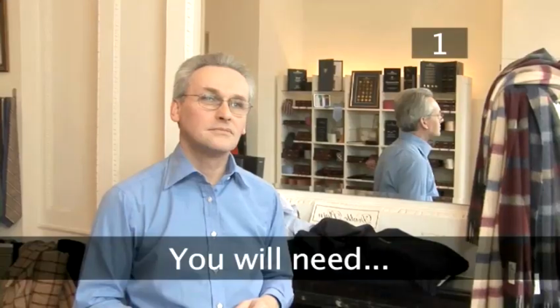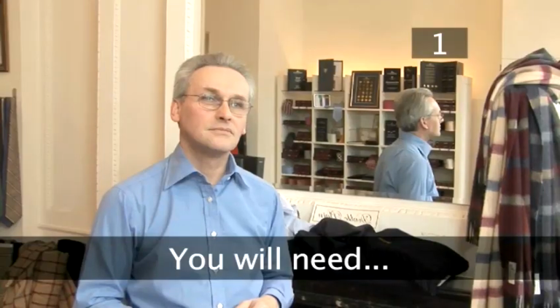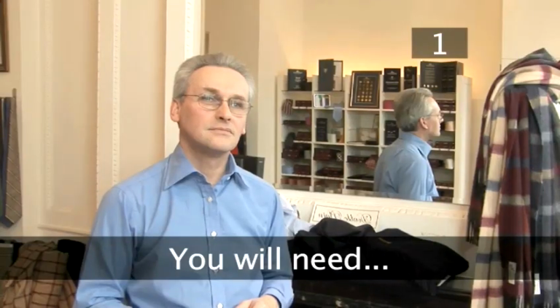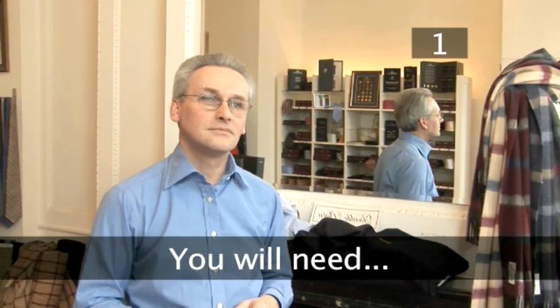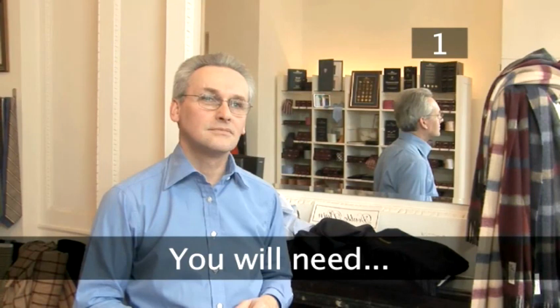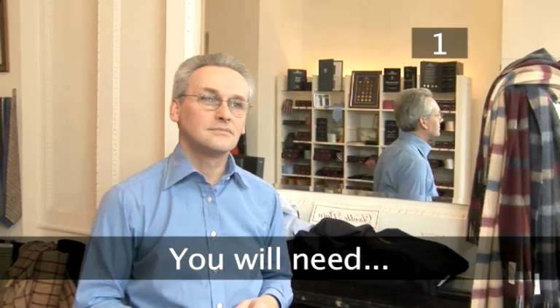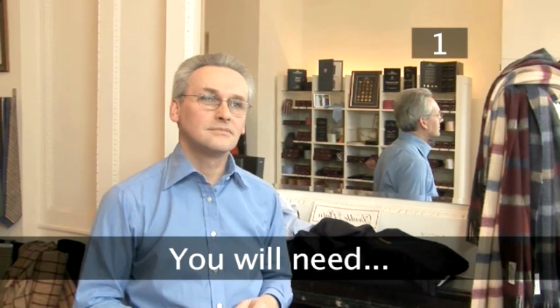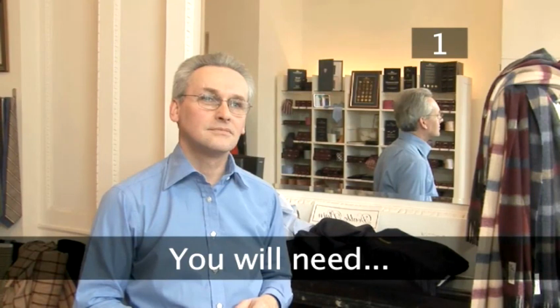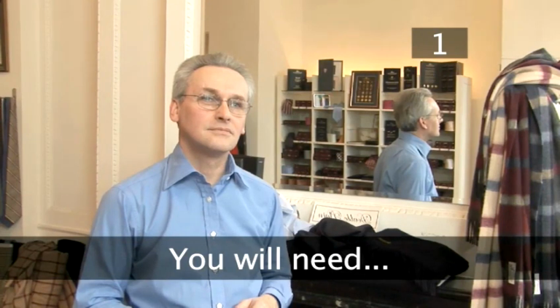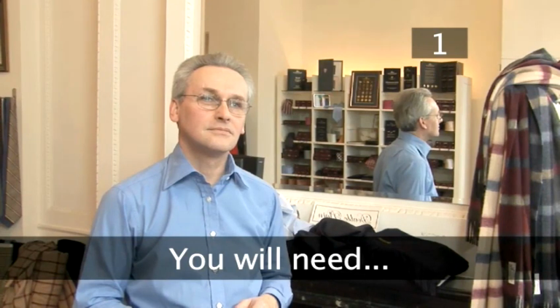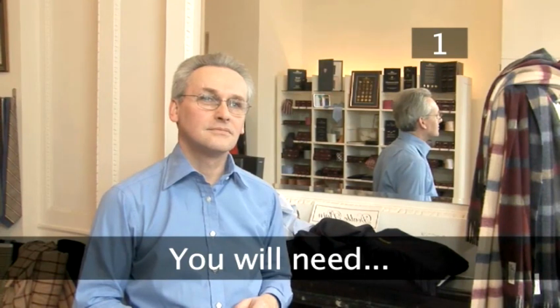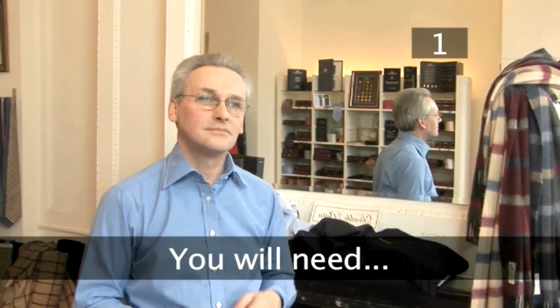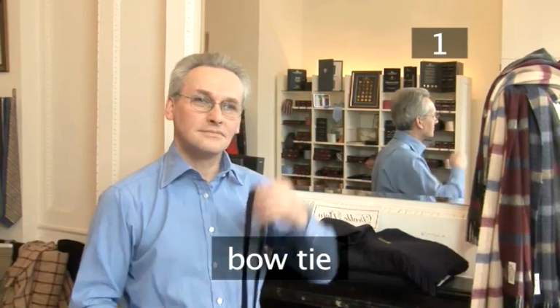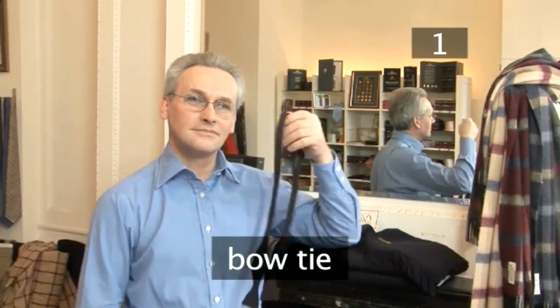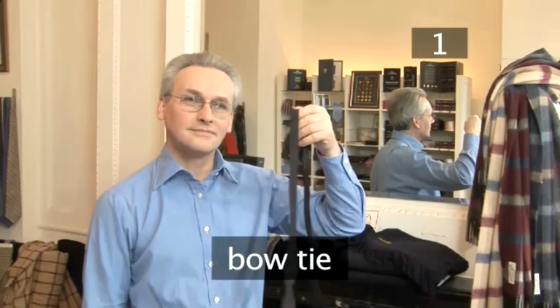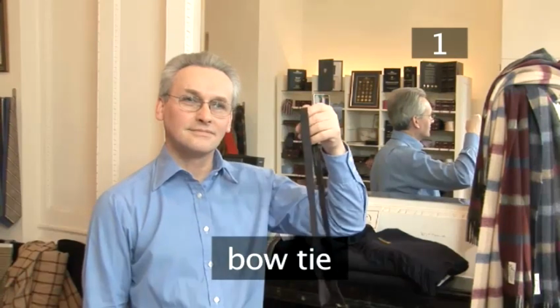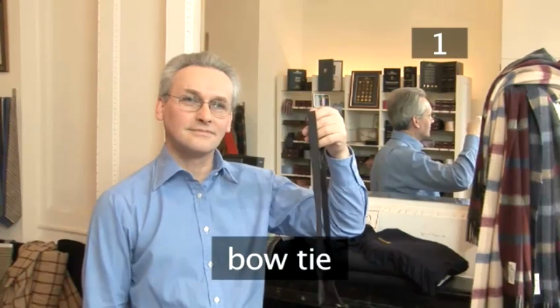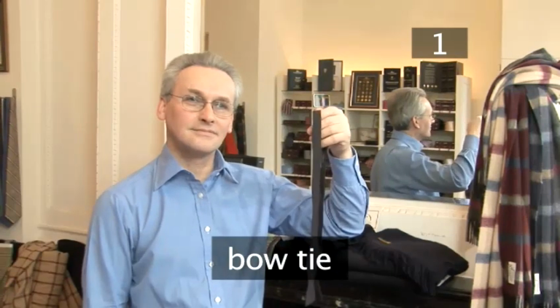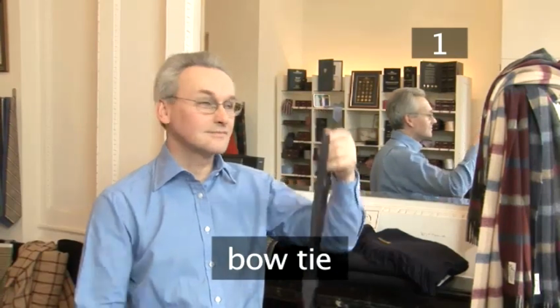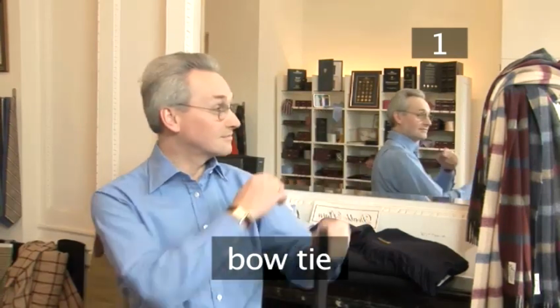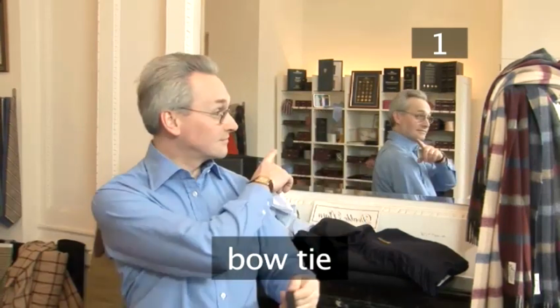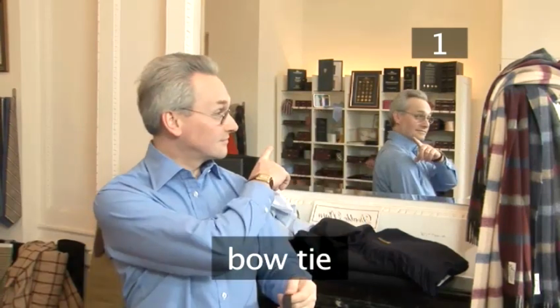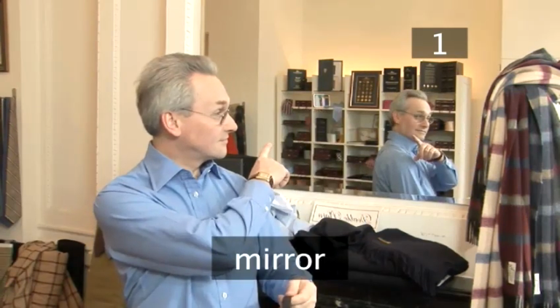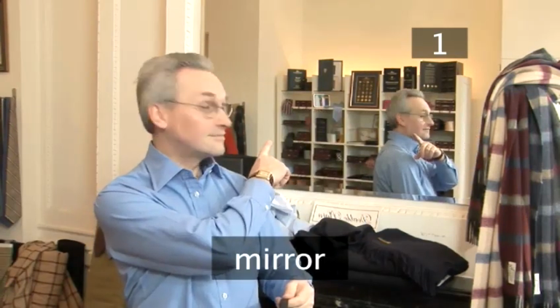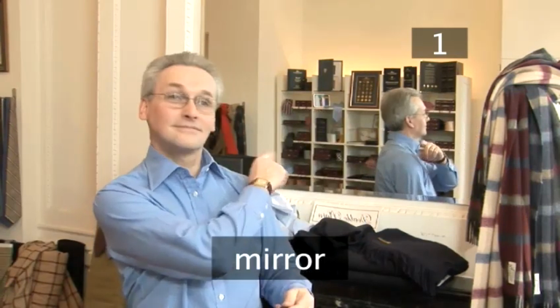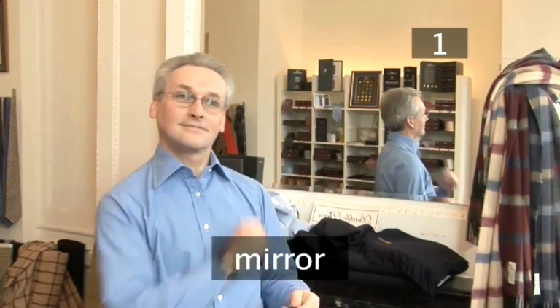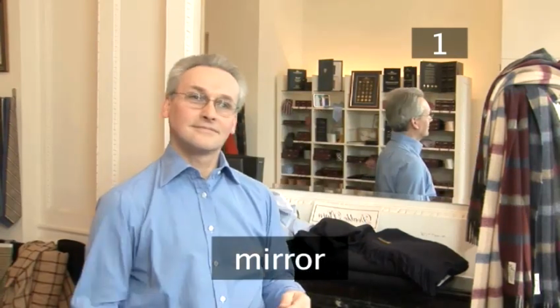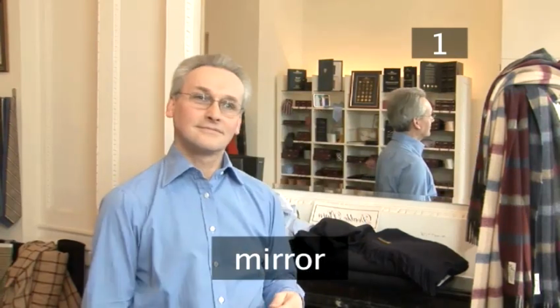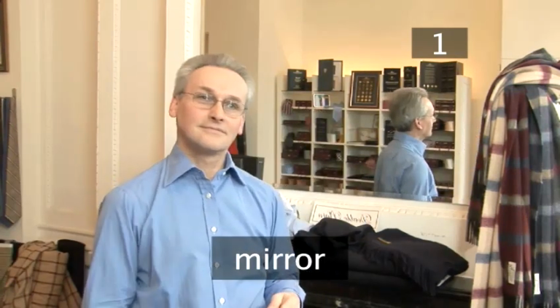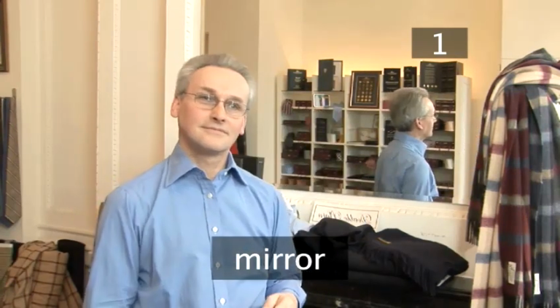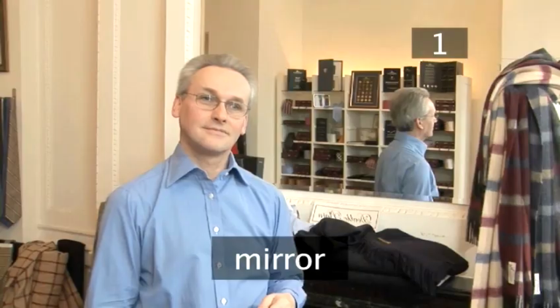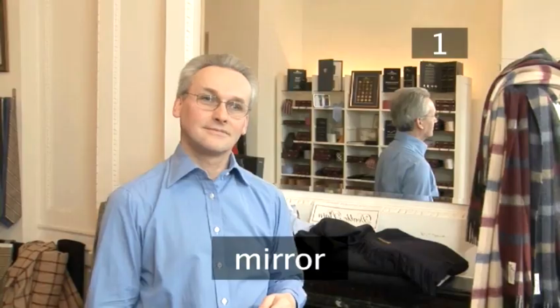Step 1. You will need a bow tie, and it's good to have a mirror handy to check what you're doing.